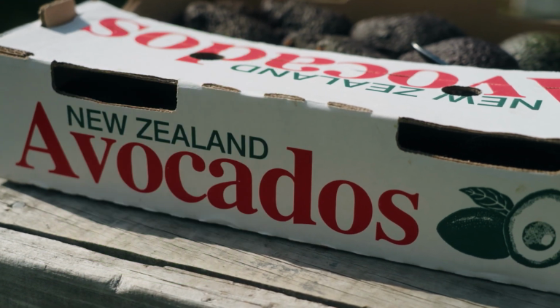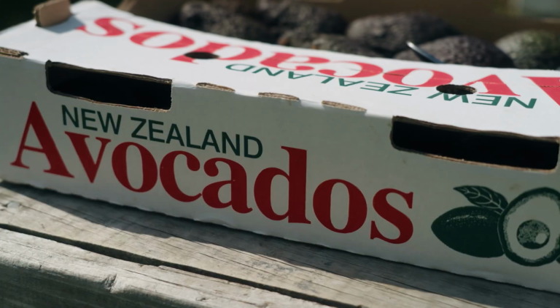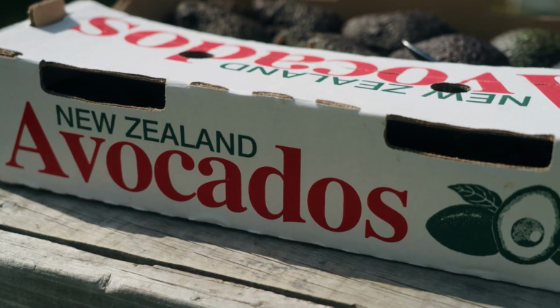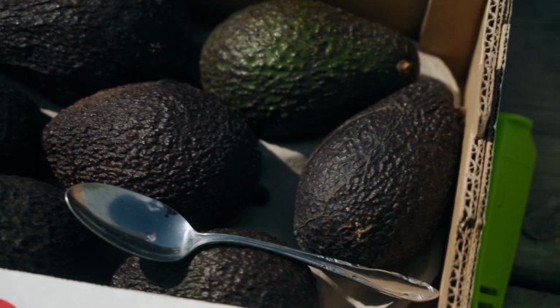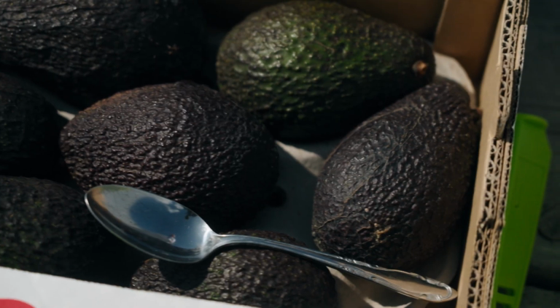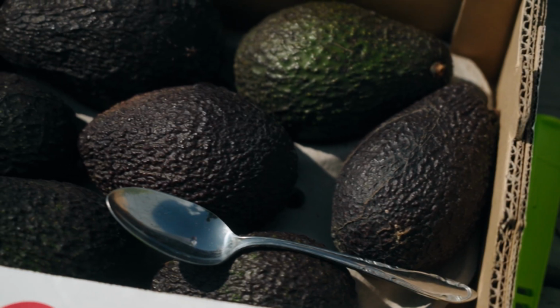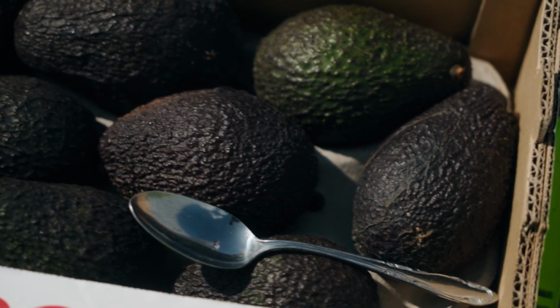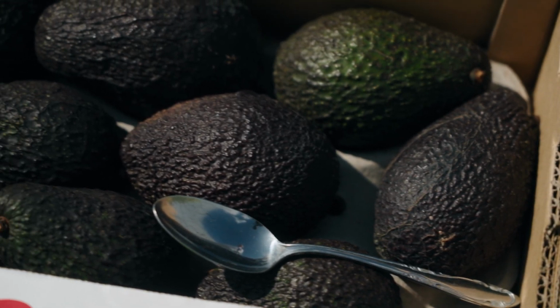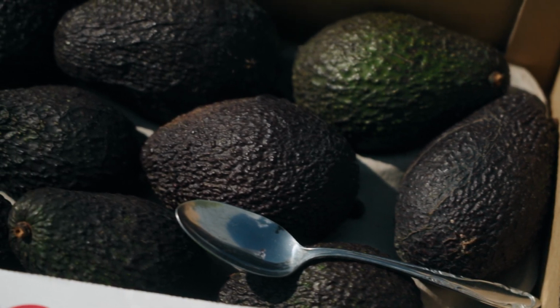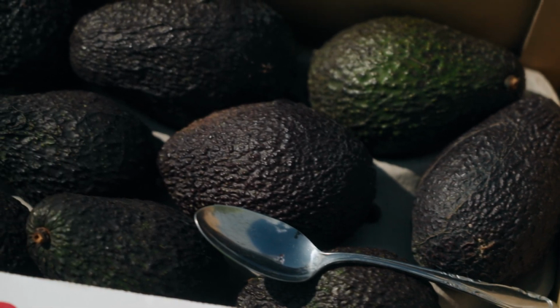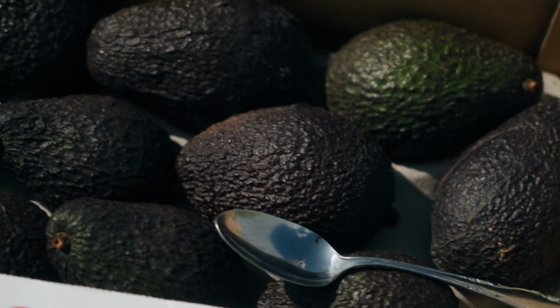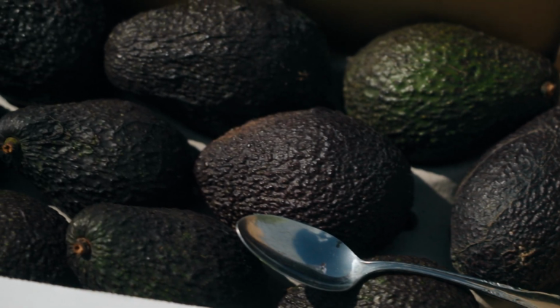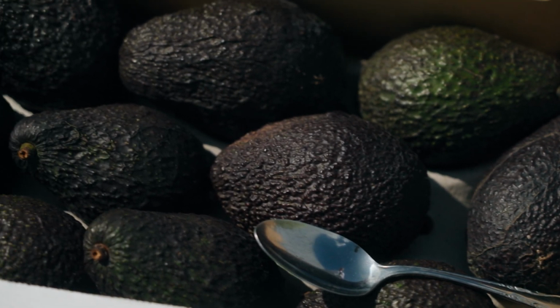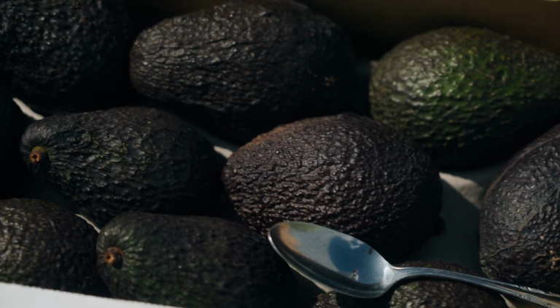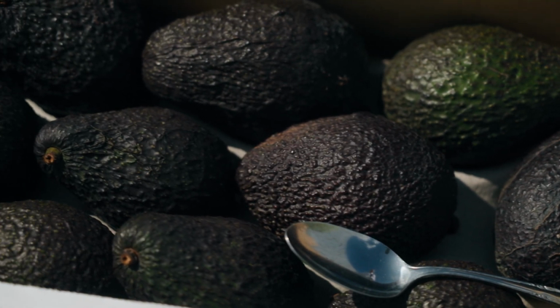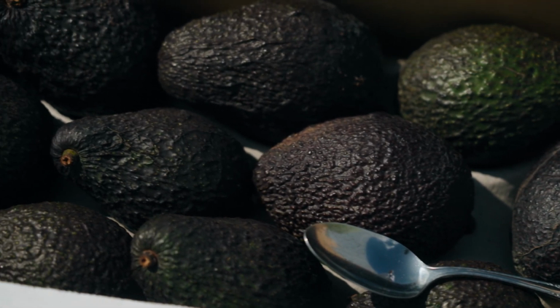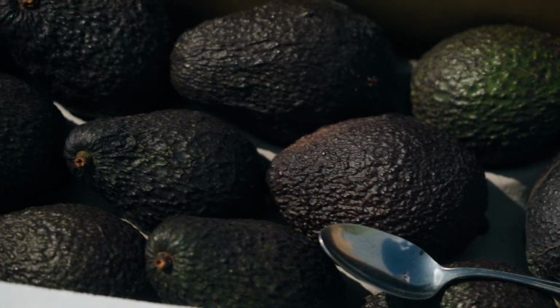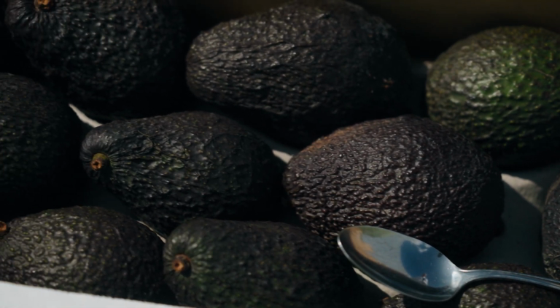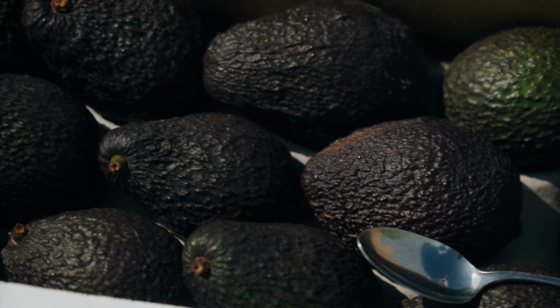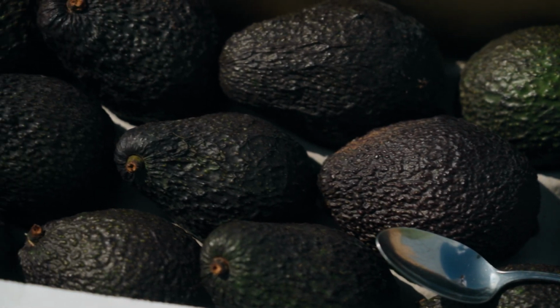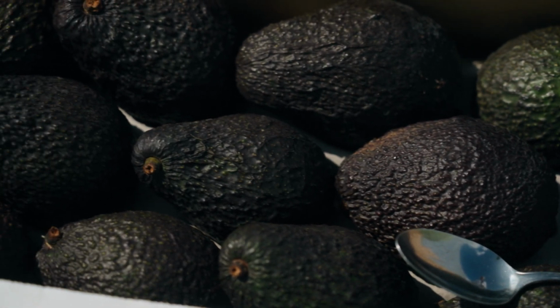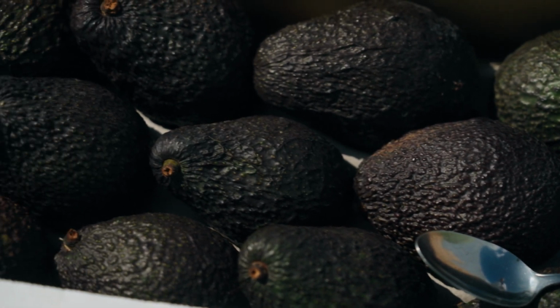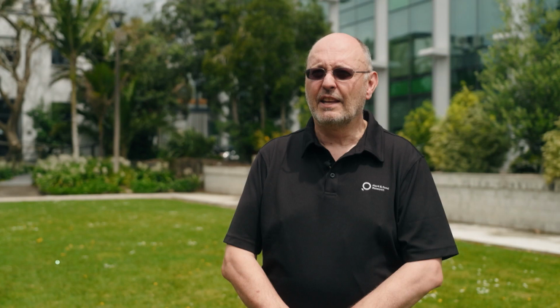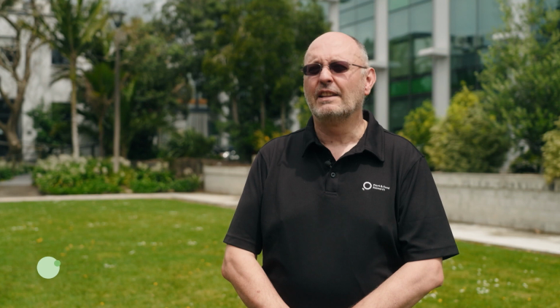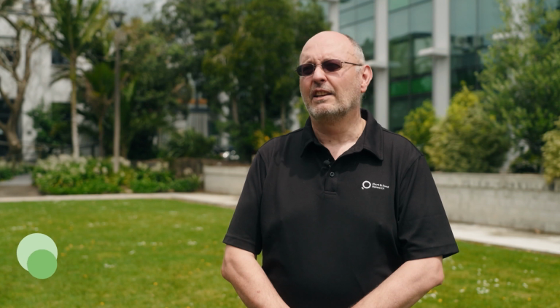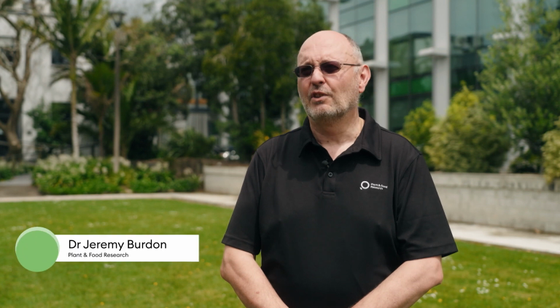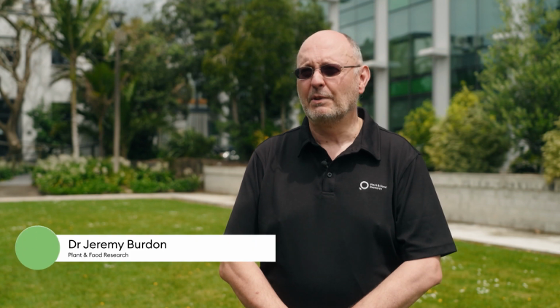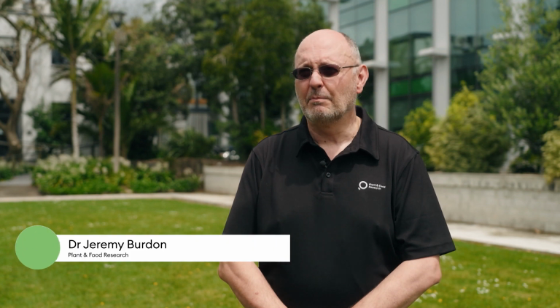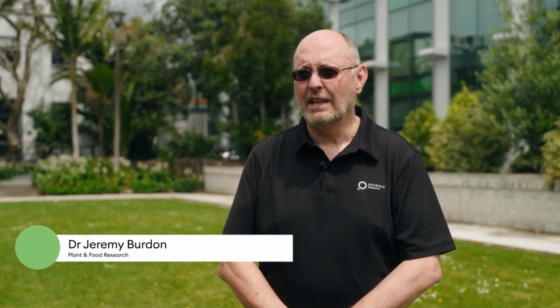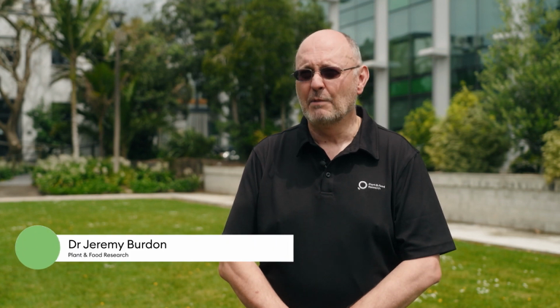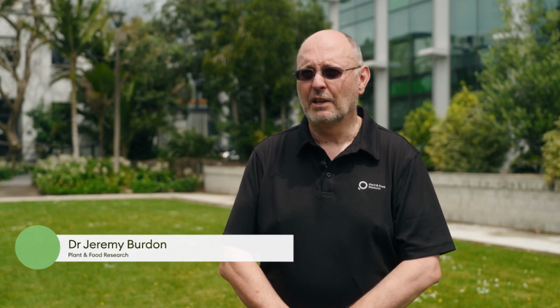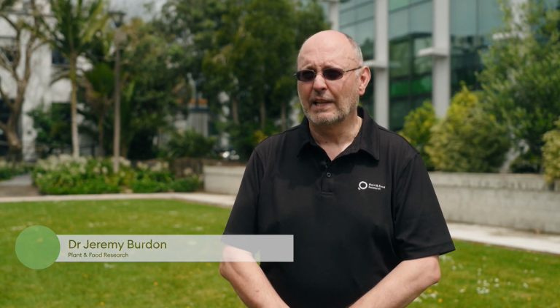Avocados. The challenge of avocados is that we have to get them into the marketplace unripe and then they are ripened up in the marketplace.